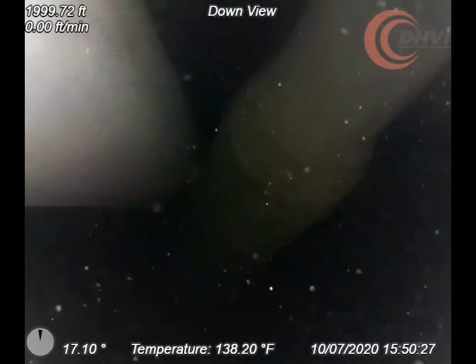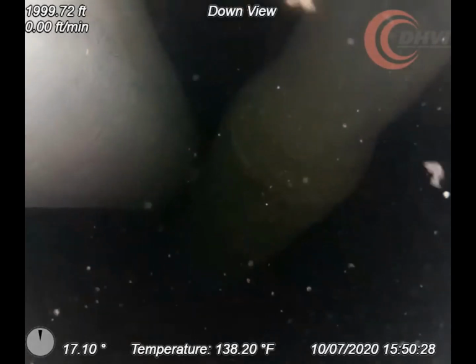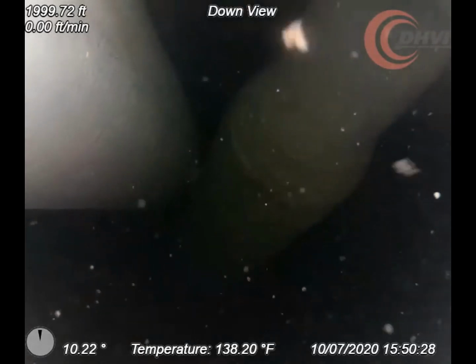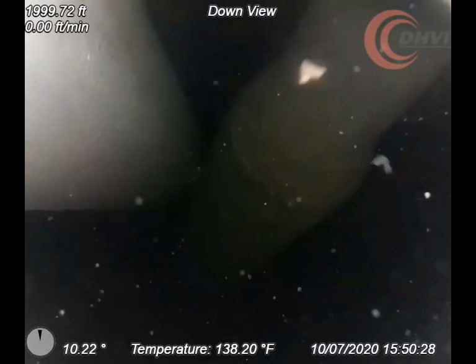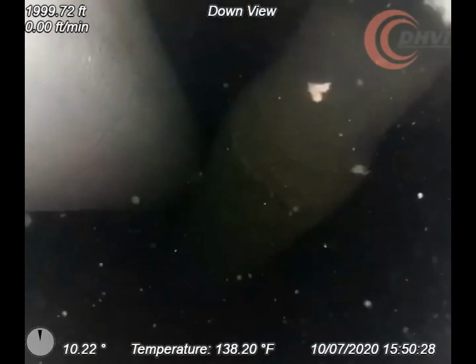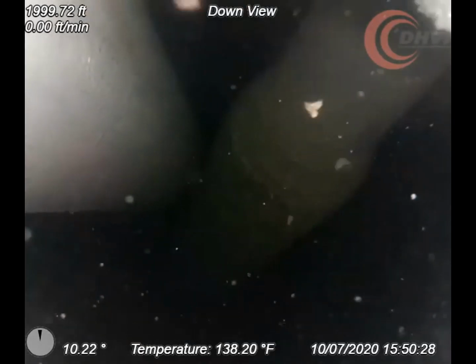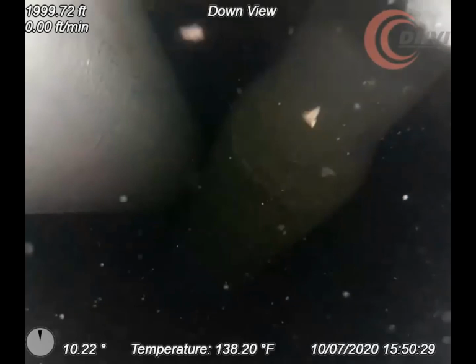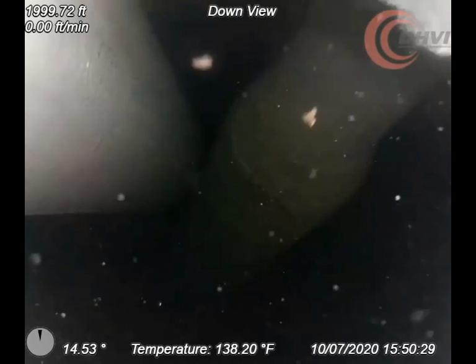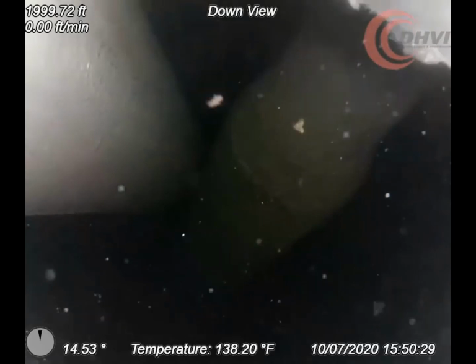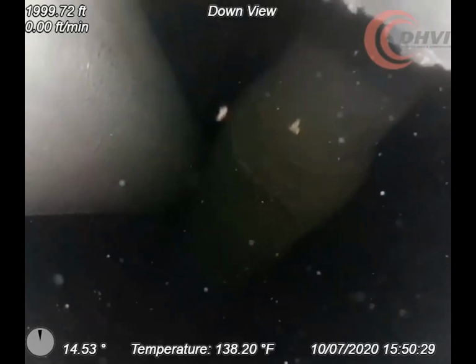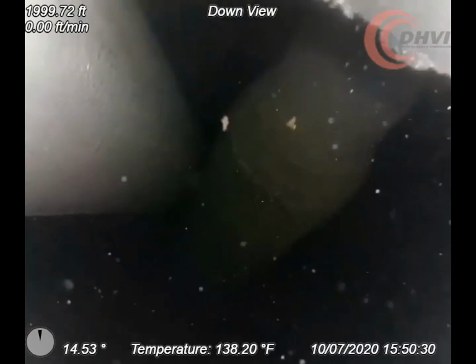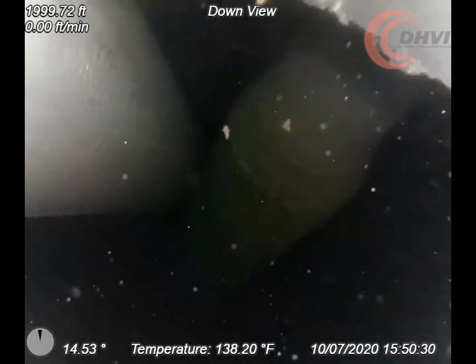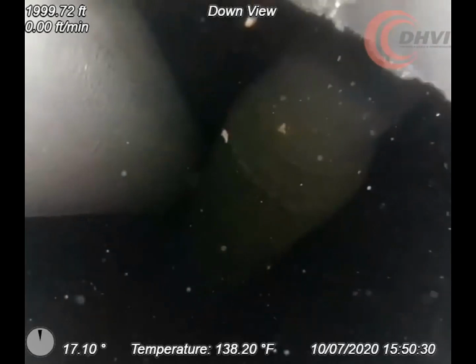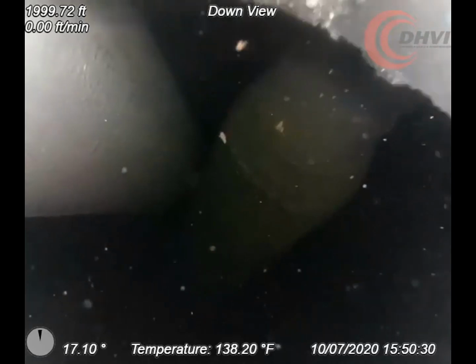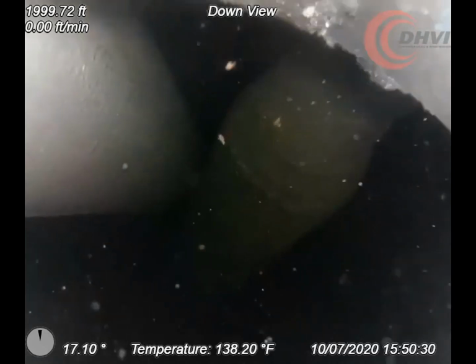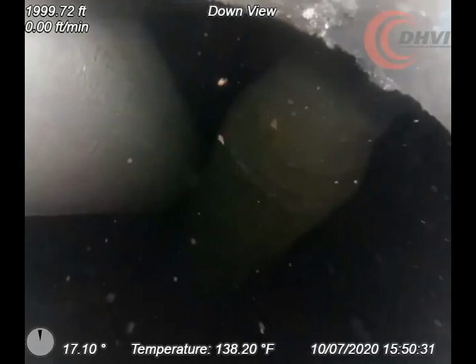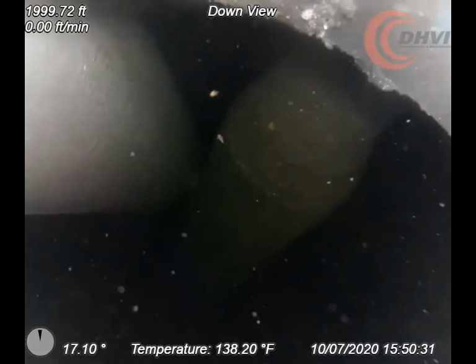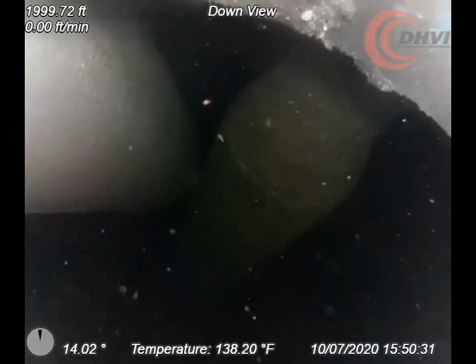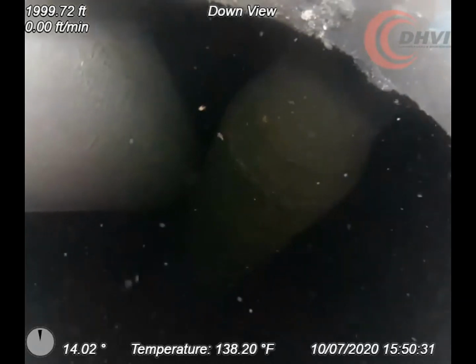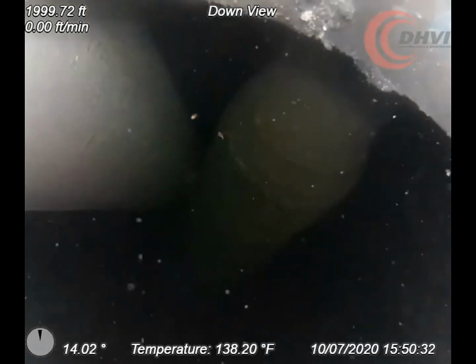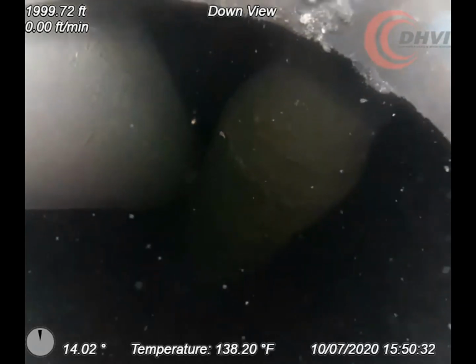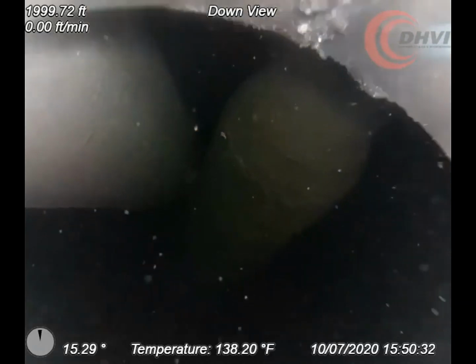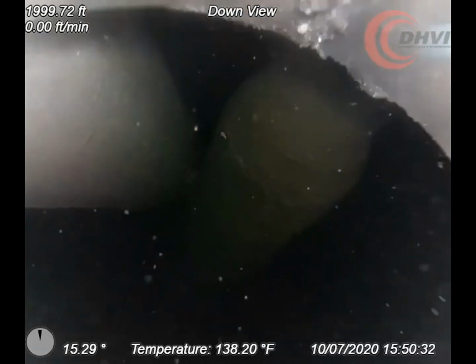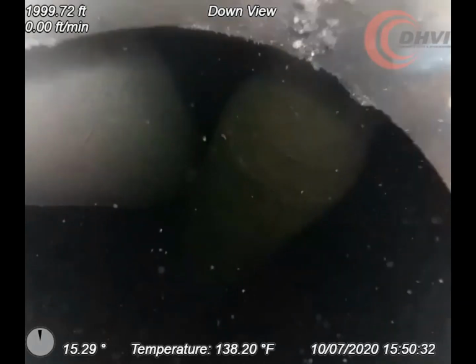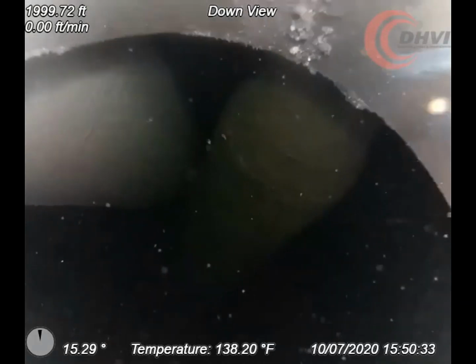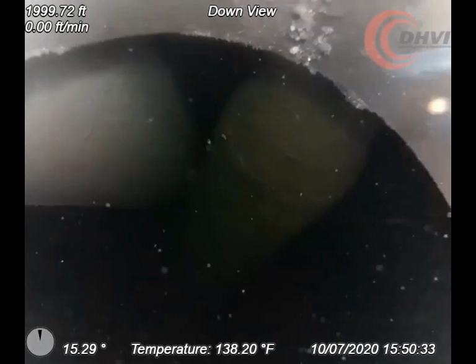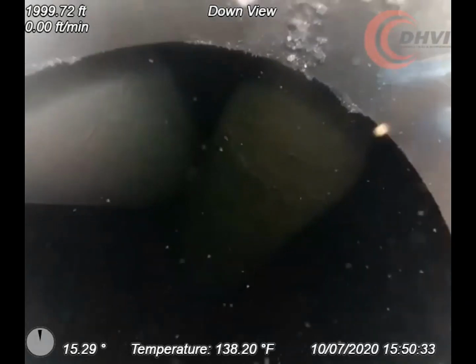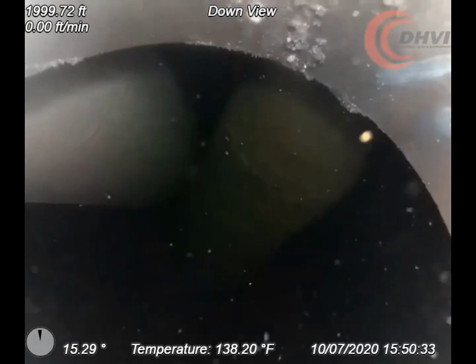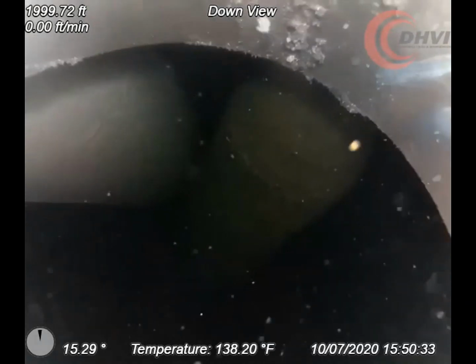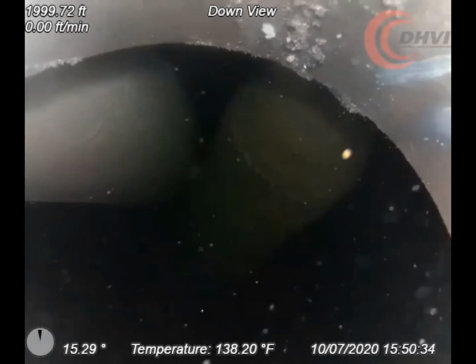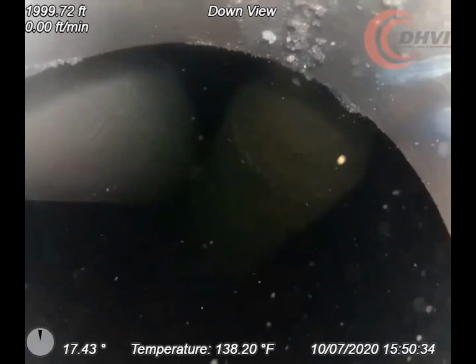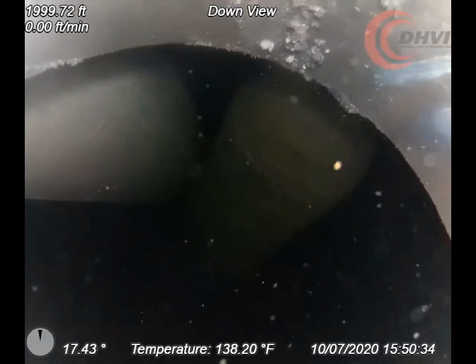DHVI were called to assist with the positioning of drill pipe to inspect a cavern opening and identify a possible fish.